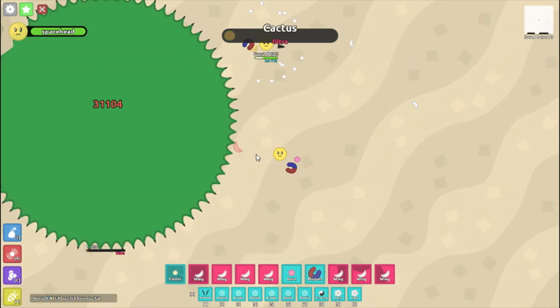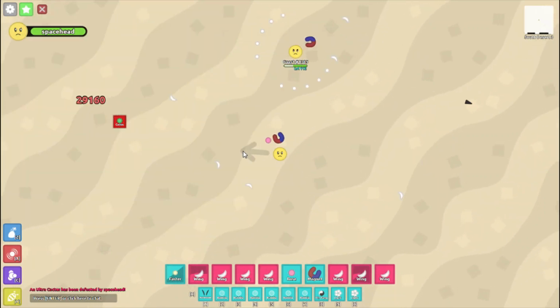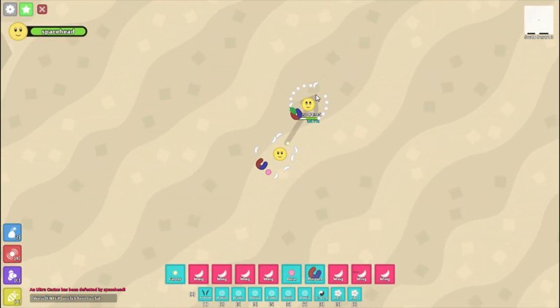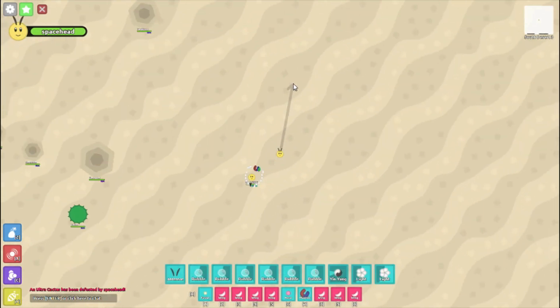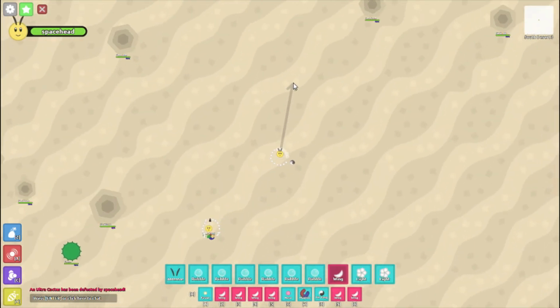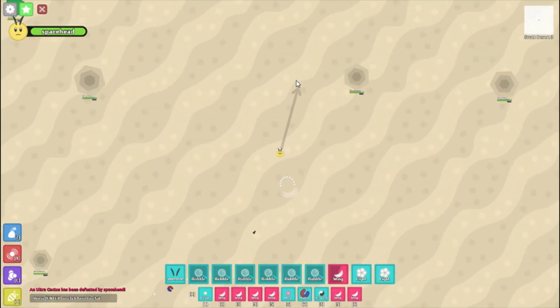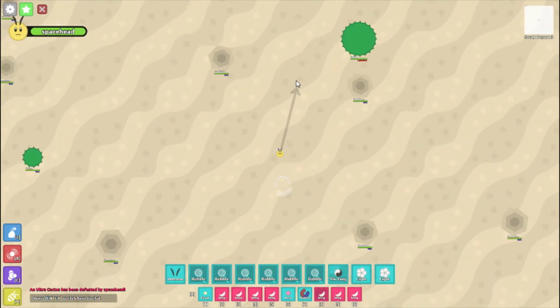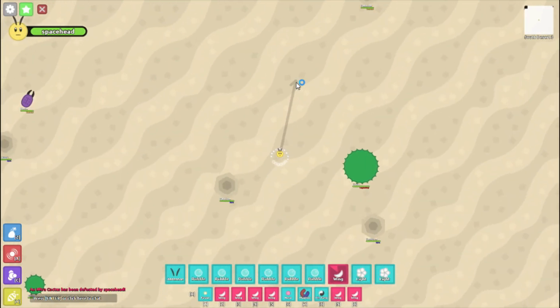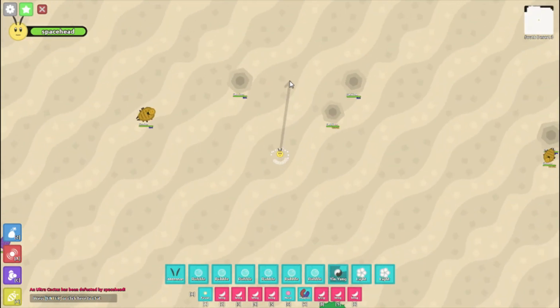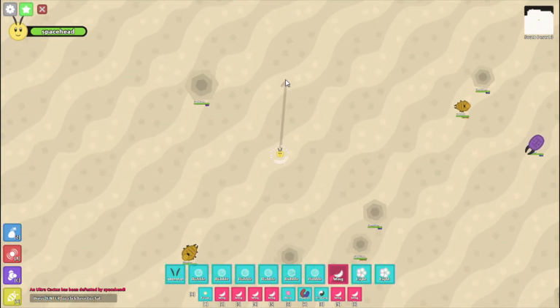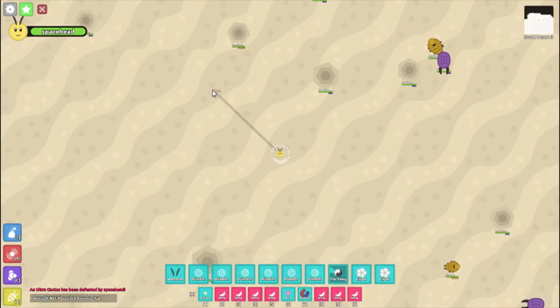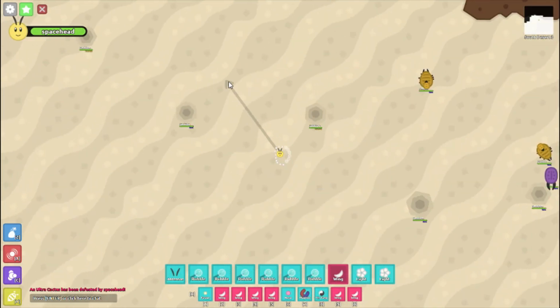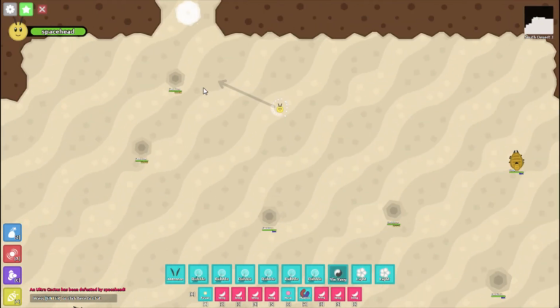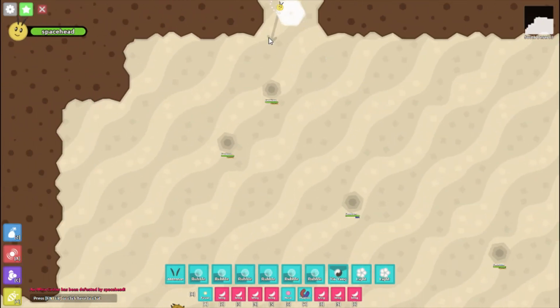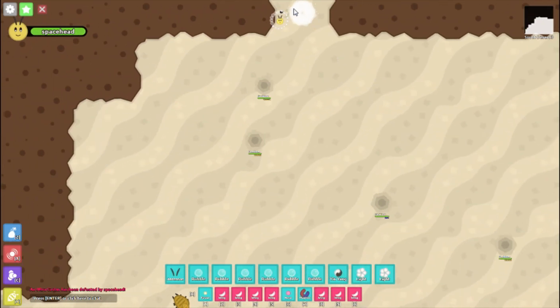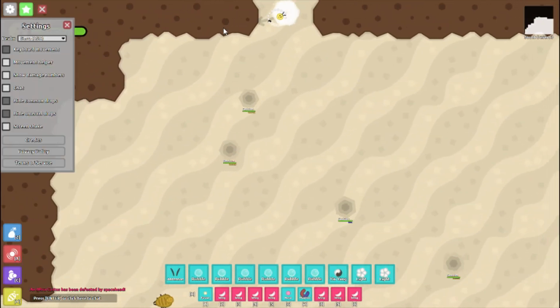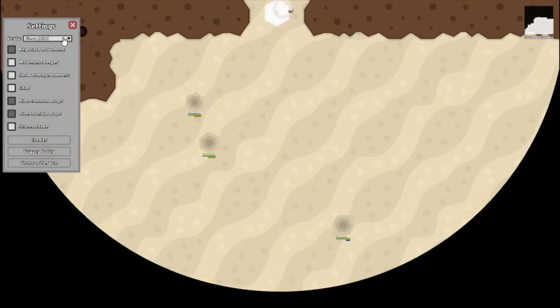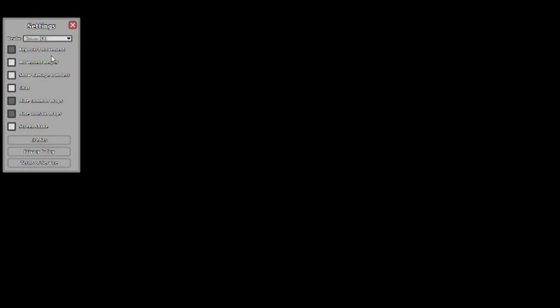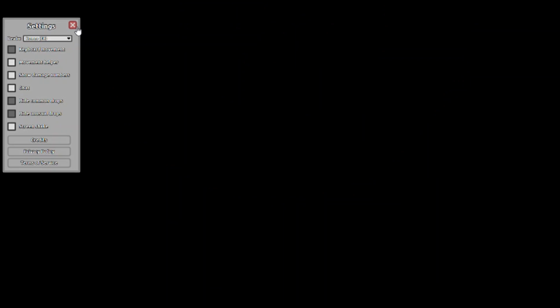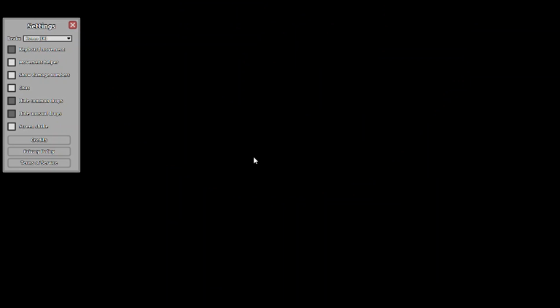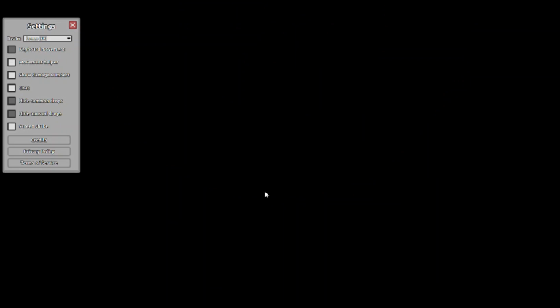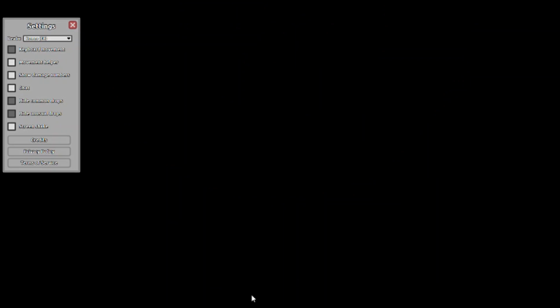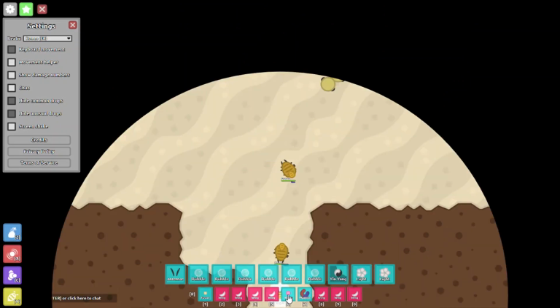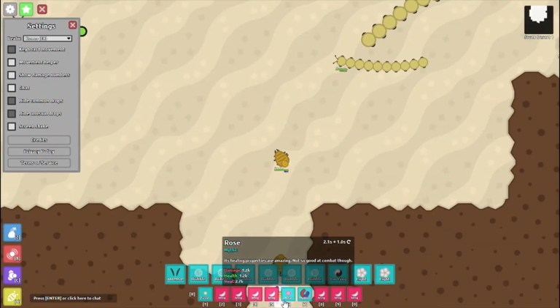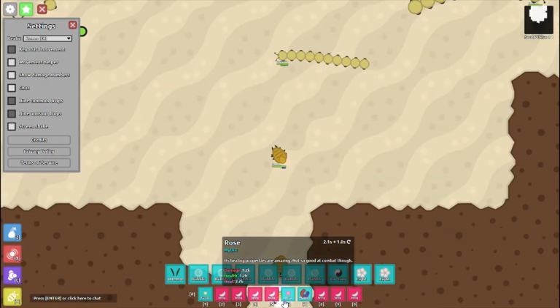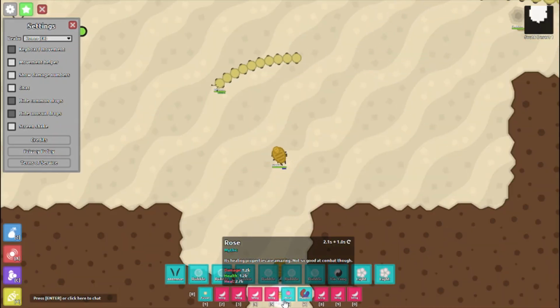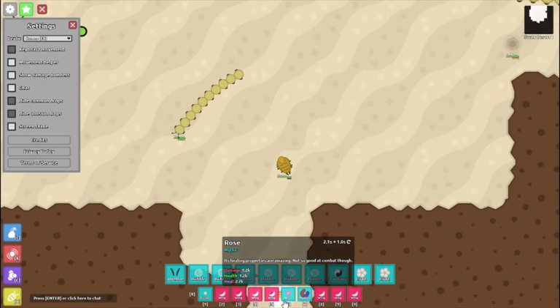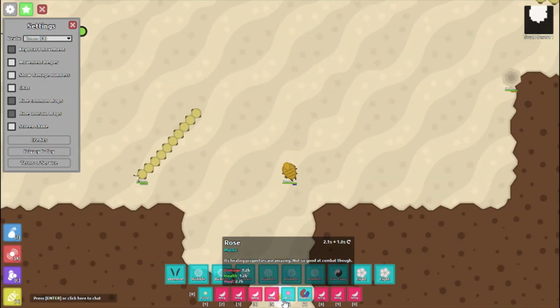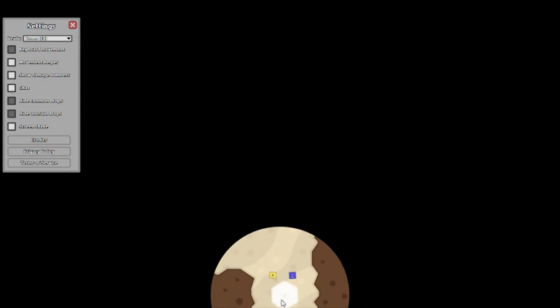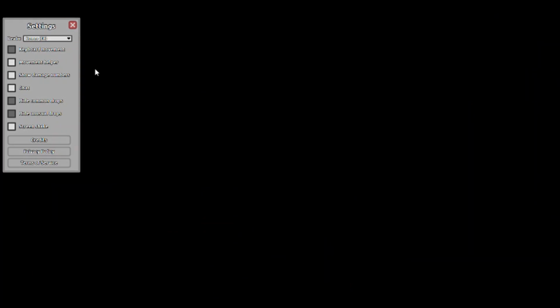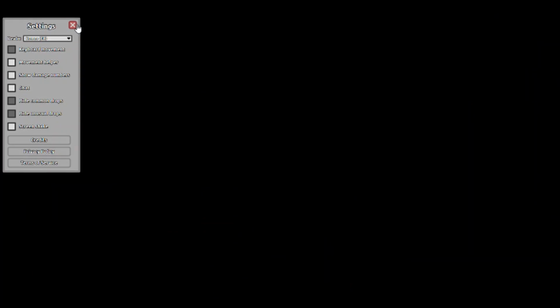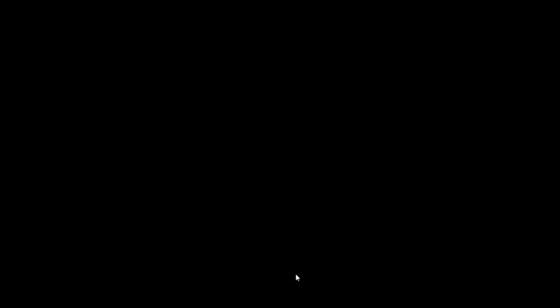This insane ultra-hunting method triples your ultra-kills, and all you need to do it is the settings menu and a portal.